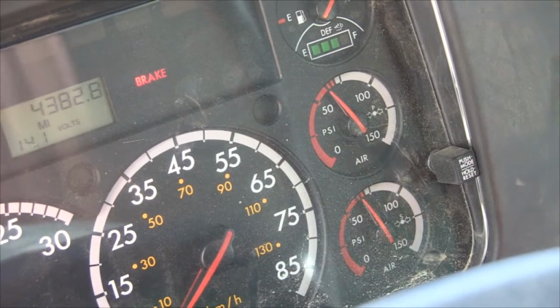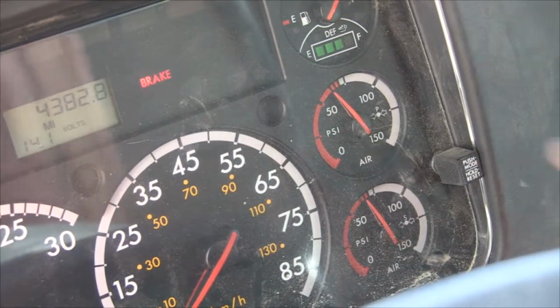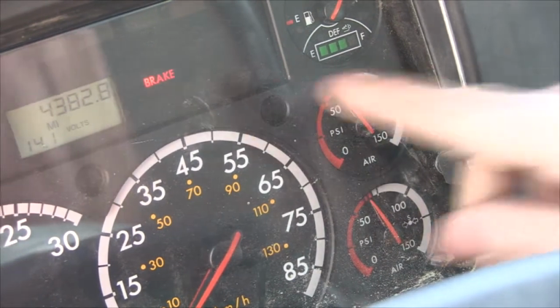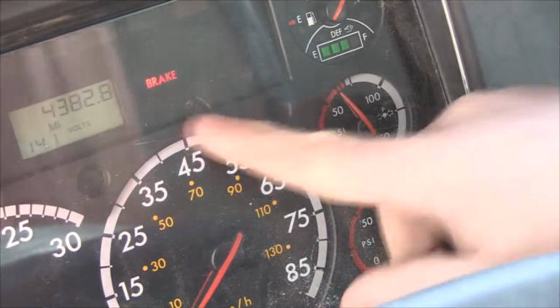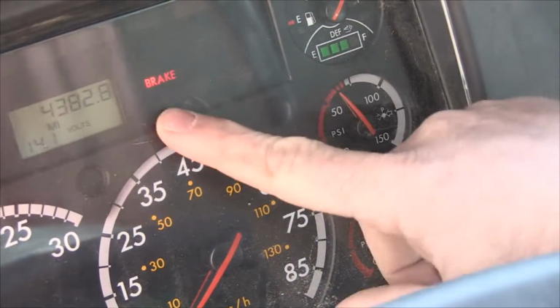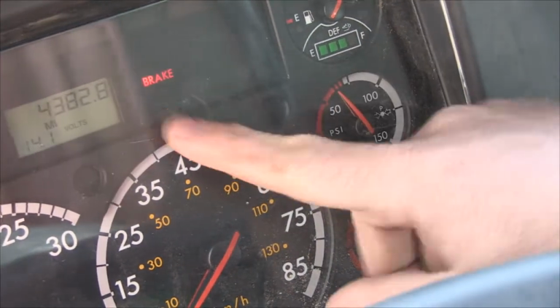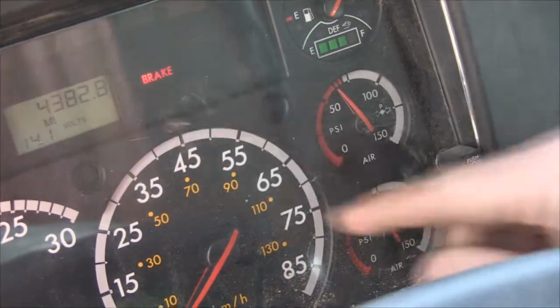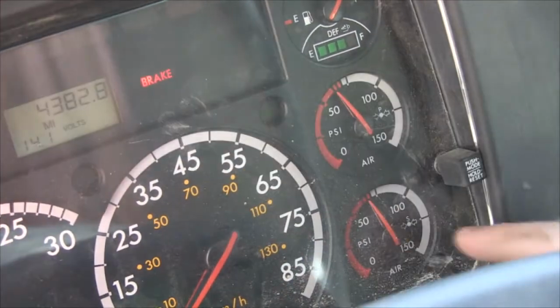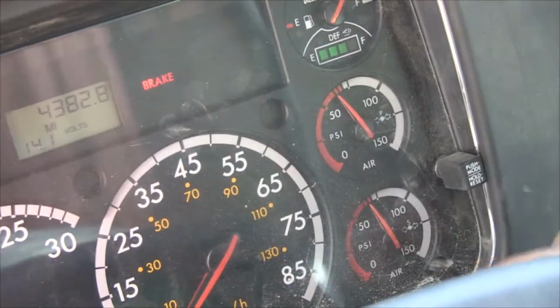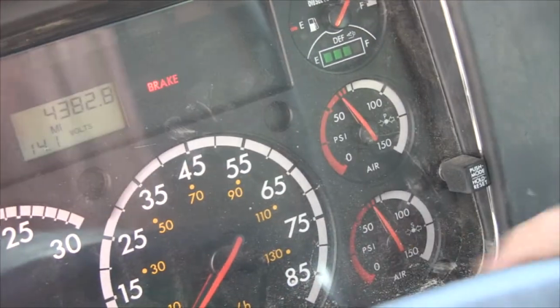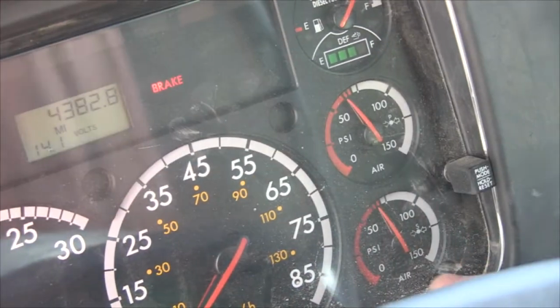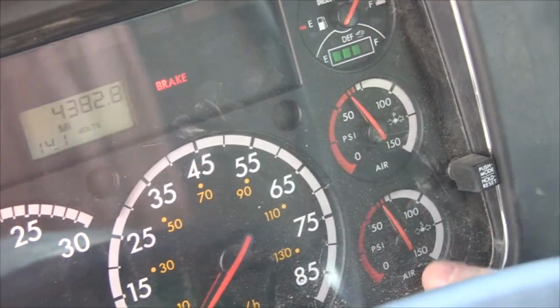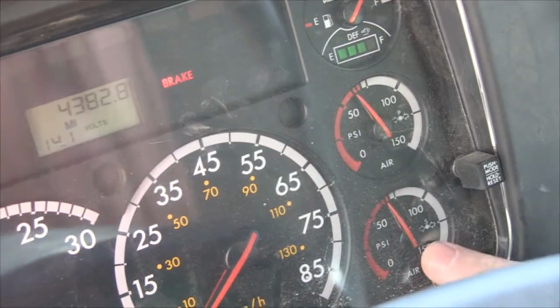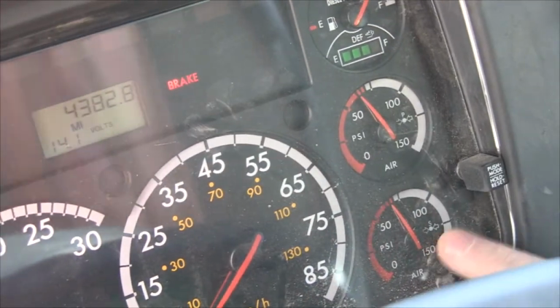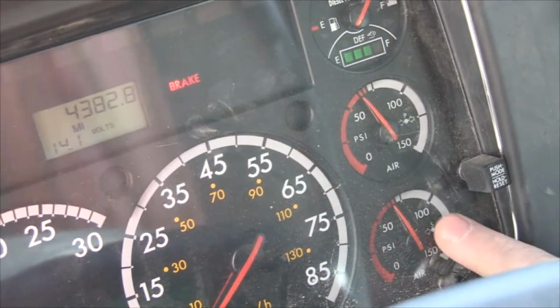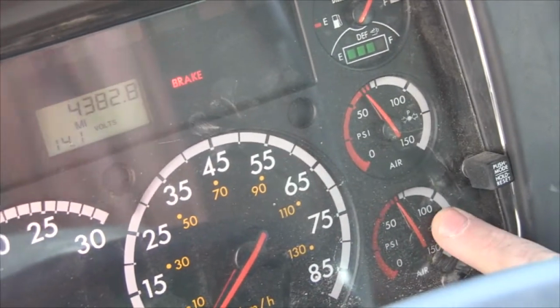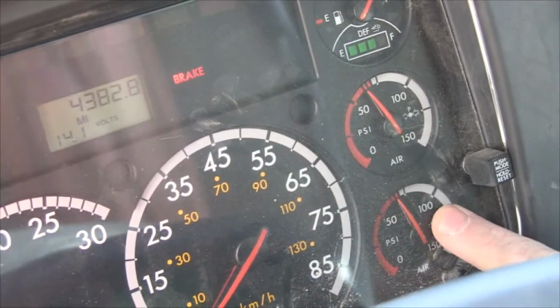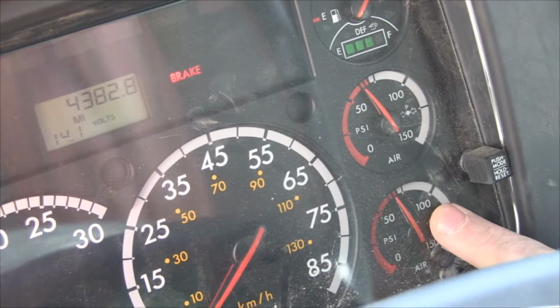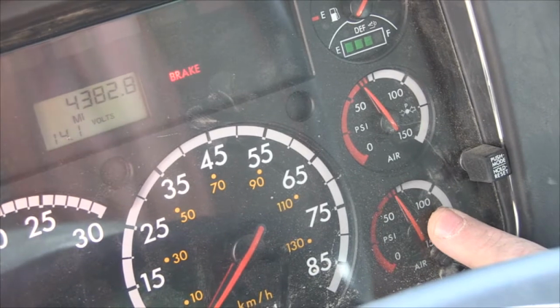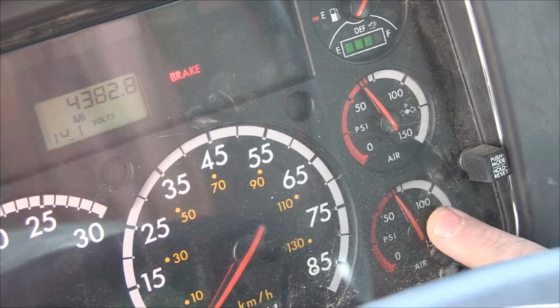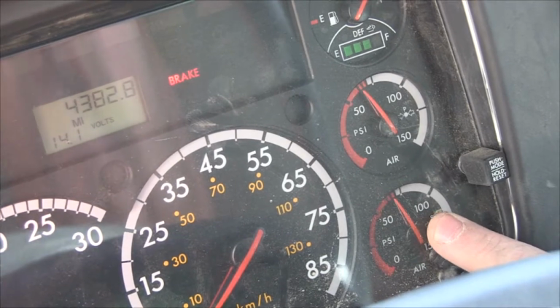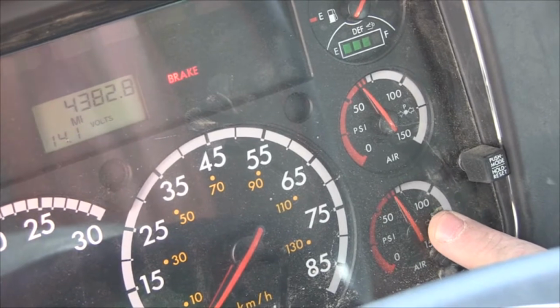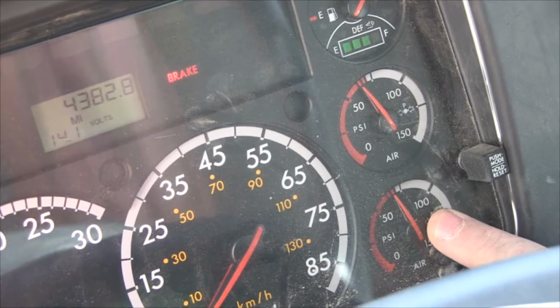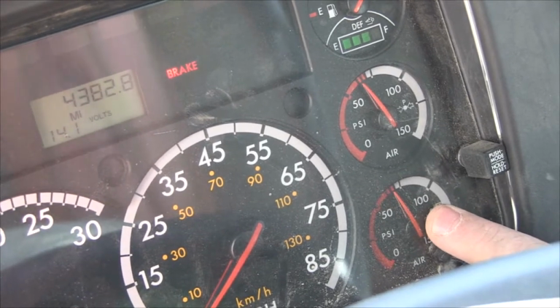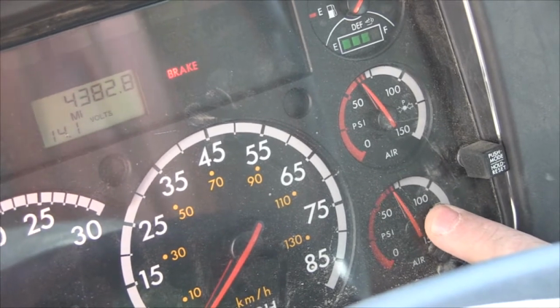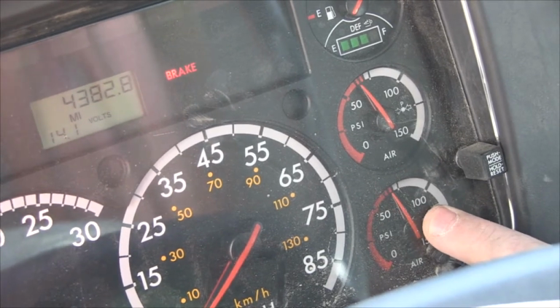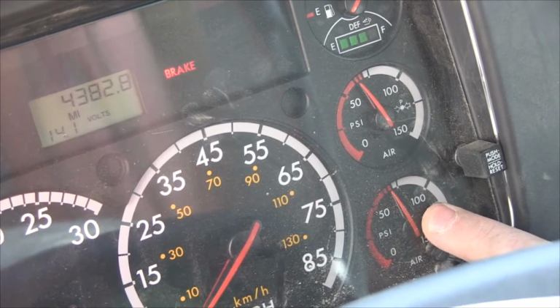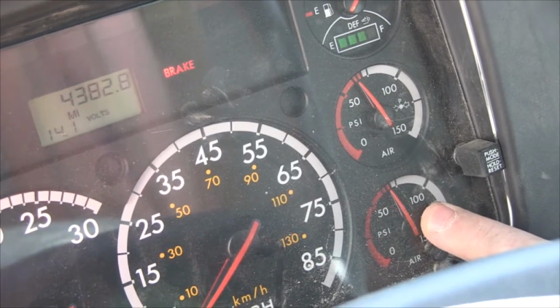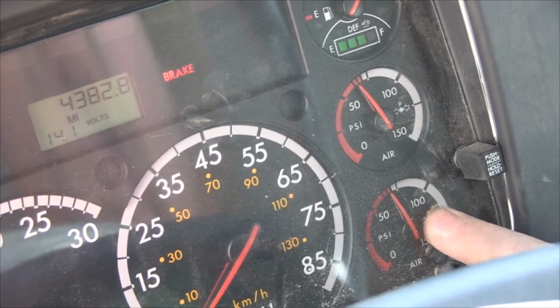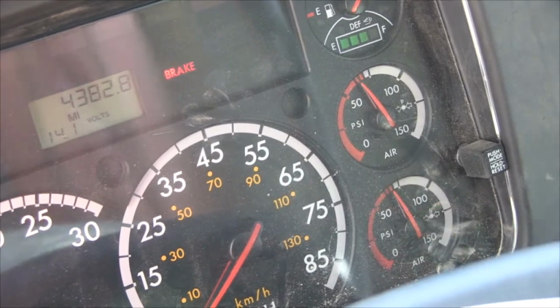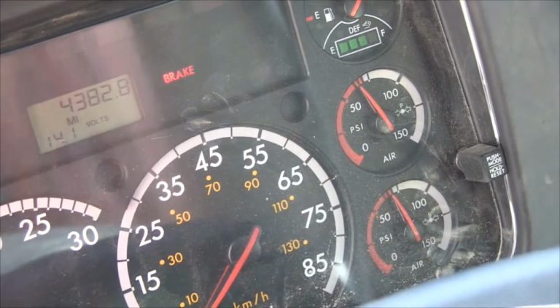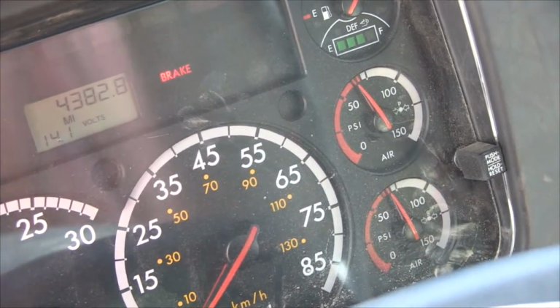You can see the light went out and the buzzer went off. We've reached our designated pressure for the low-air warning to be released.